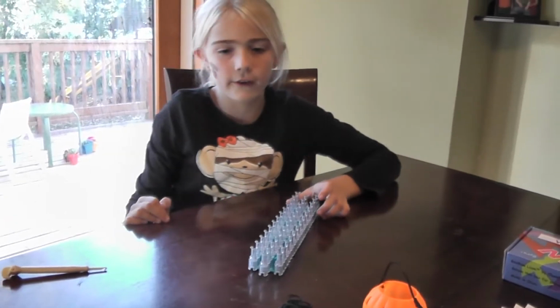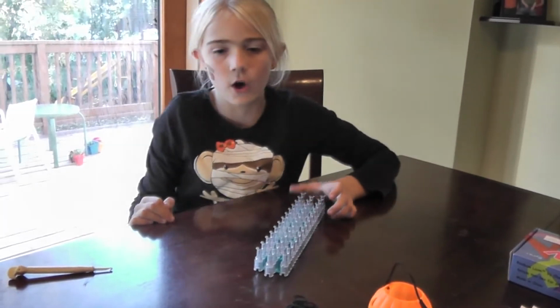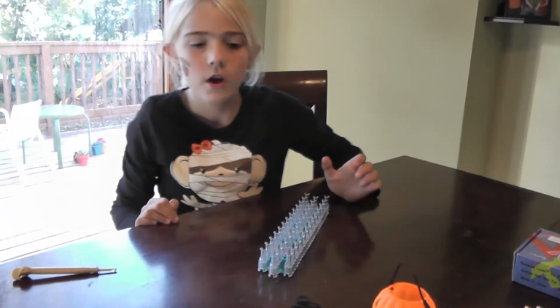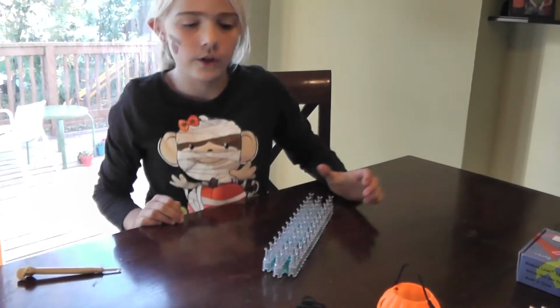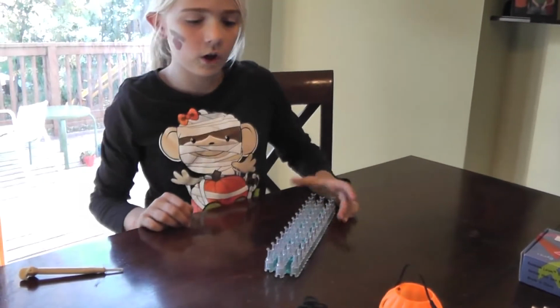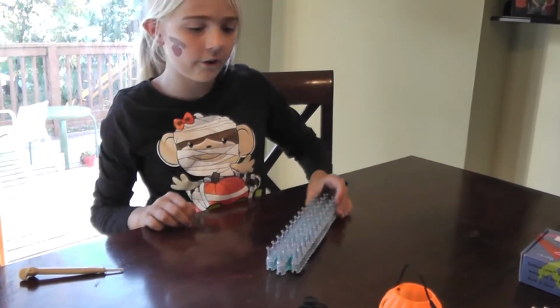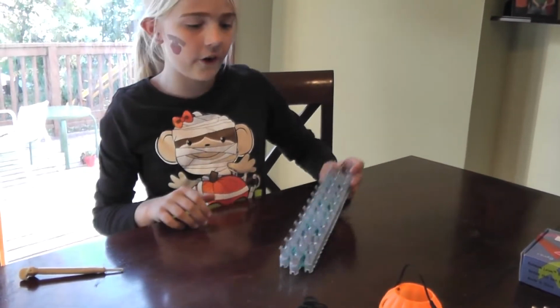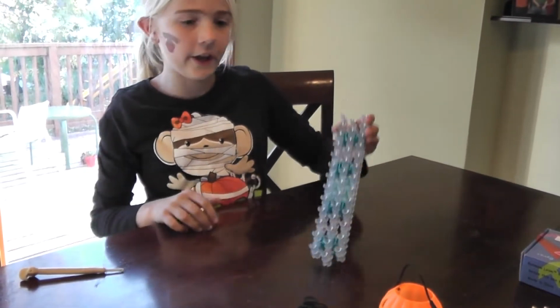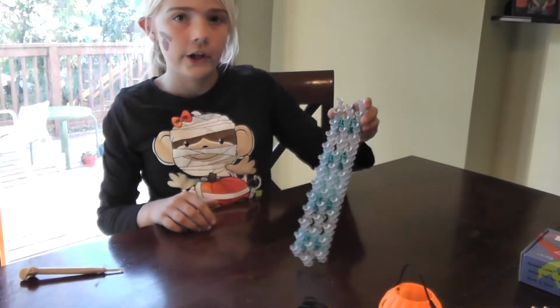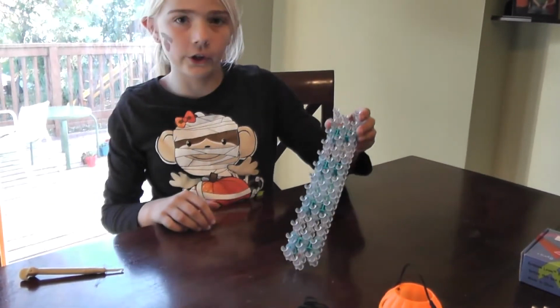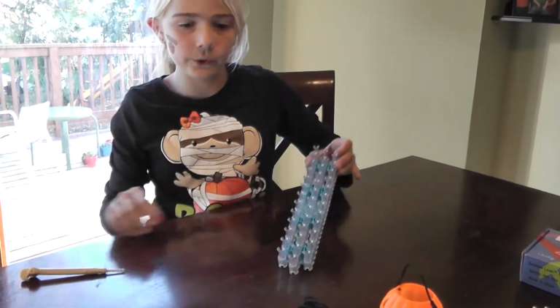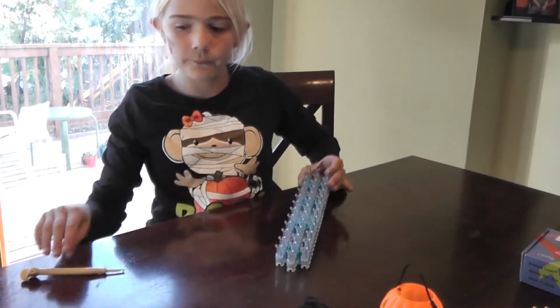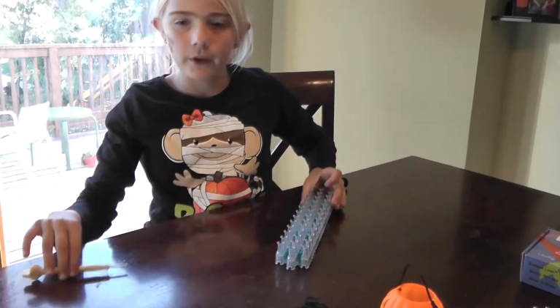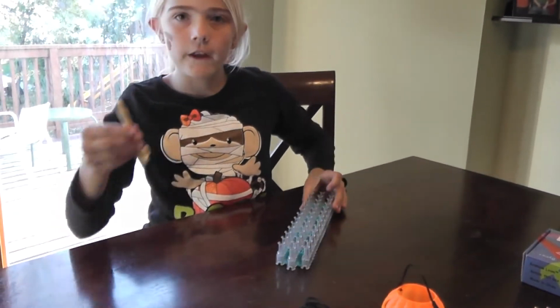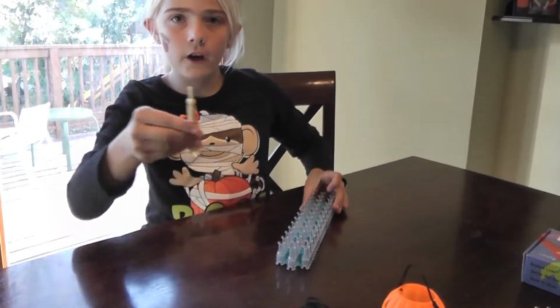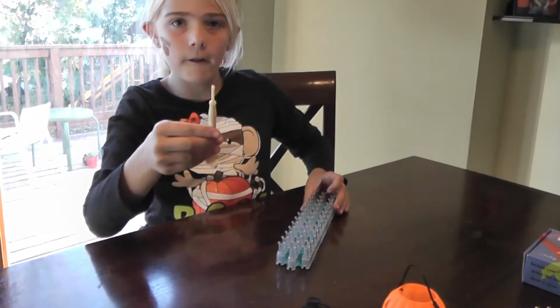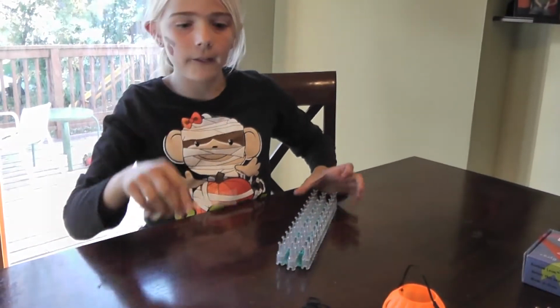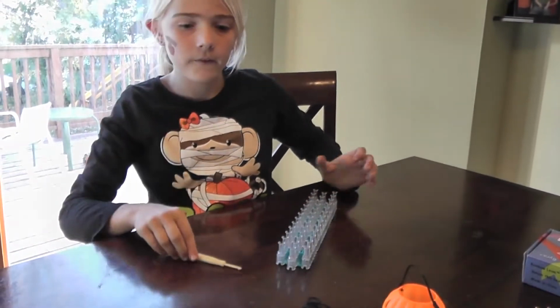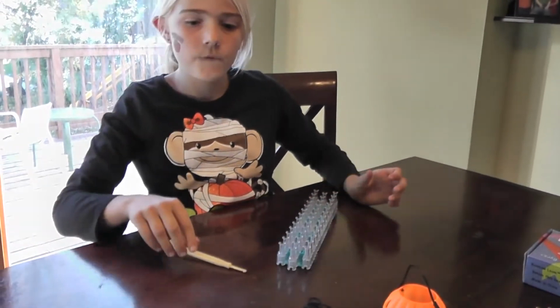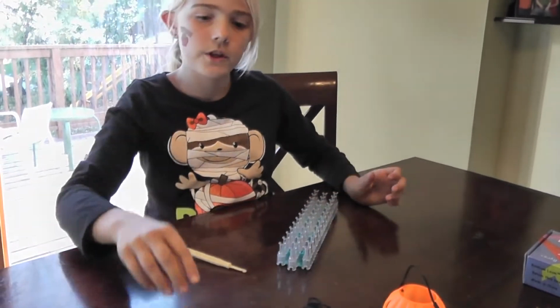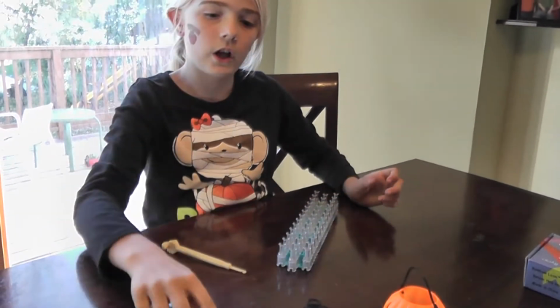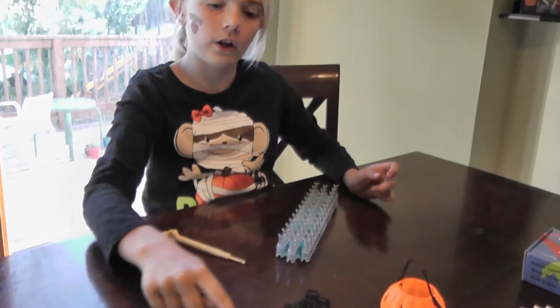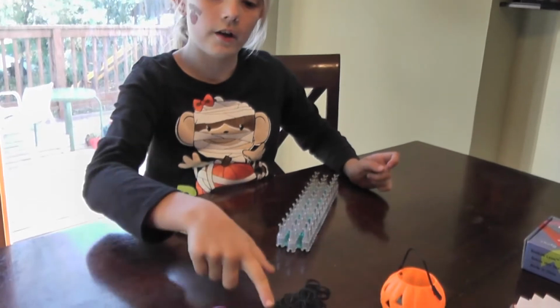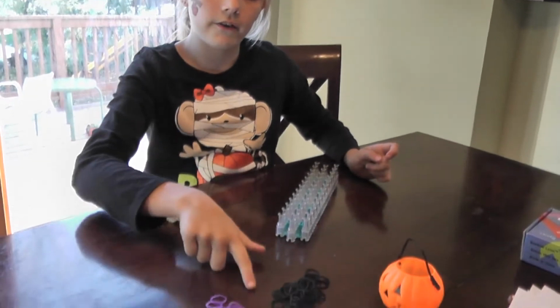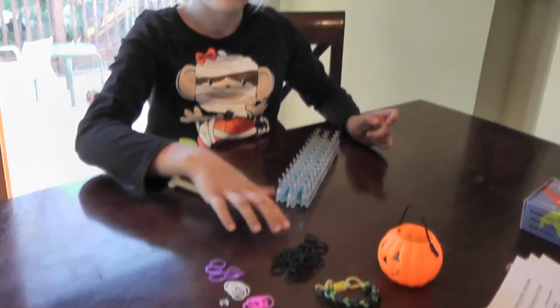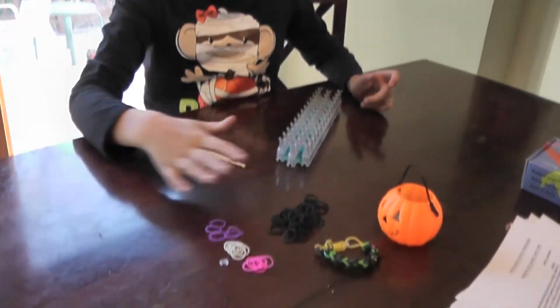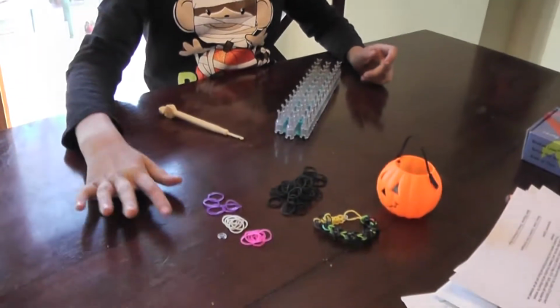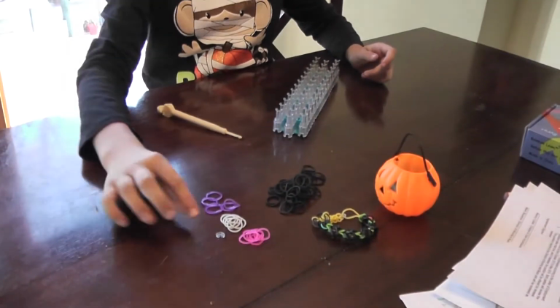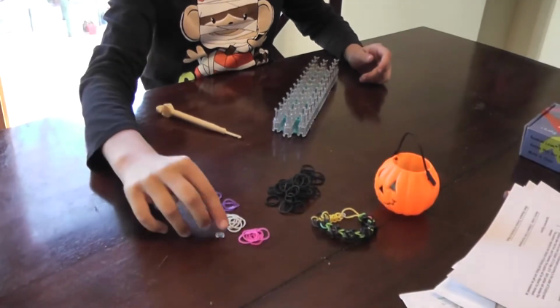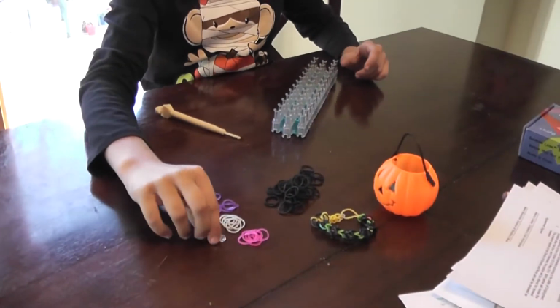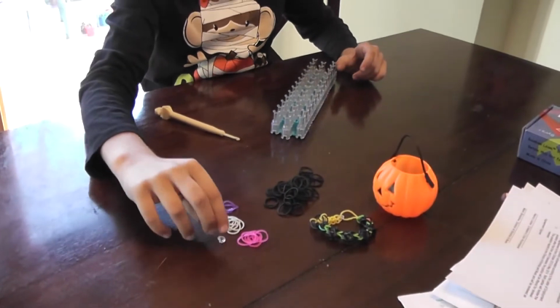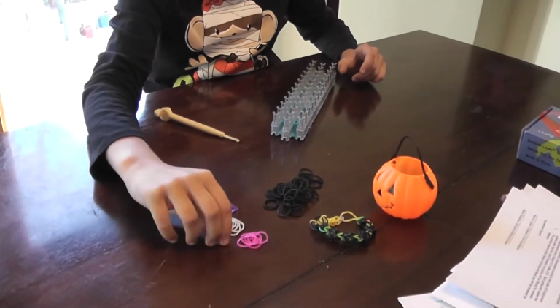You are going to need your loom, your hook, your colors, and a C-clip.